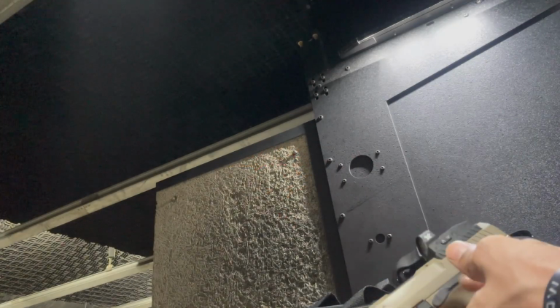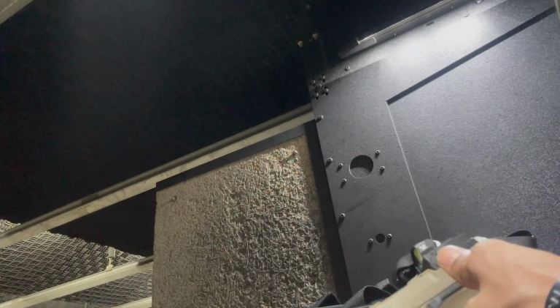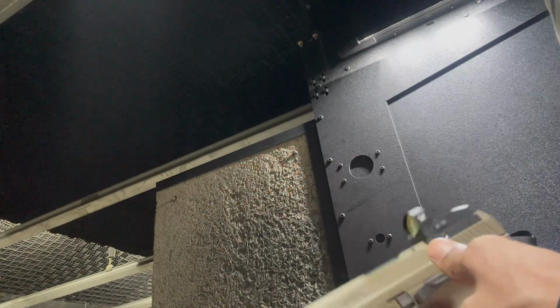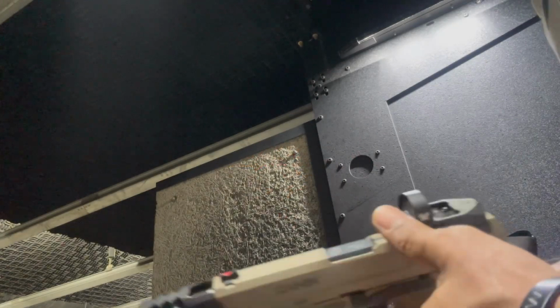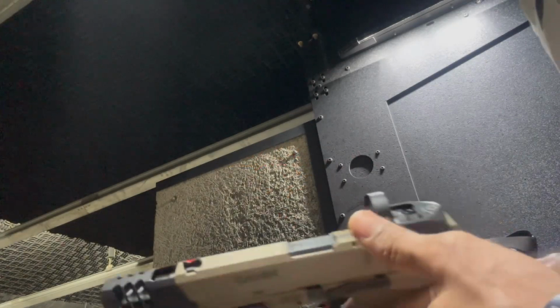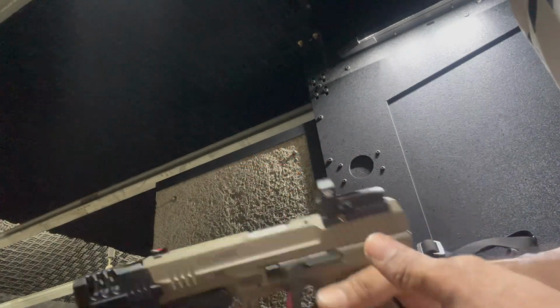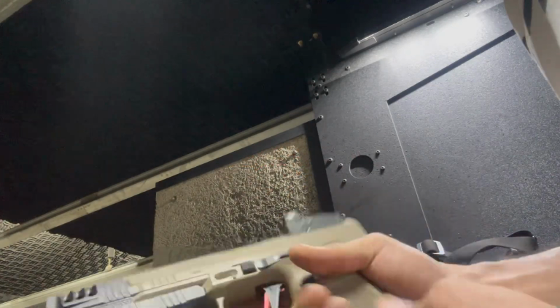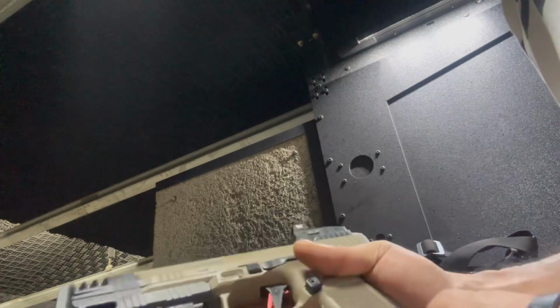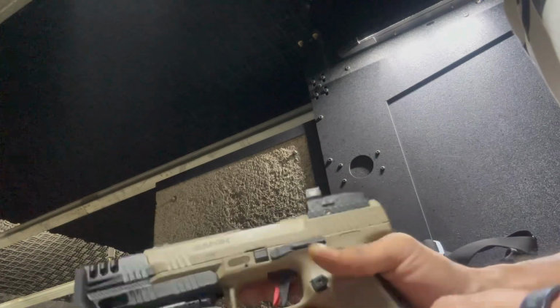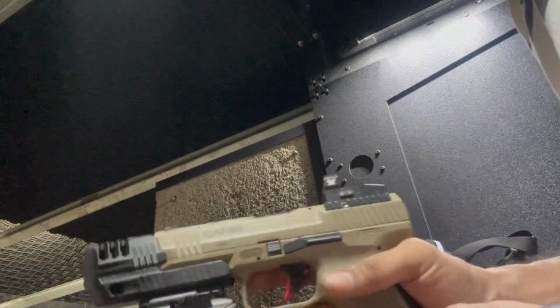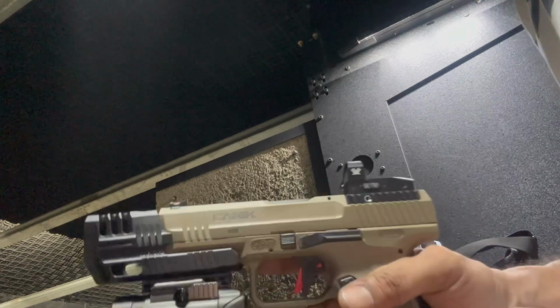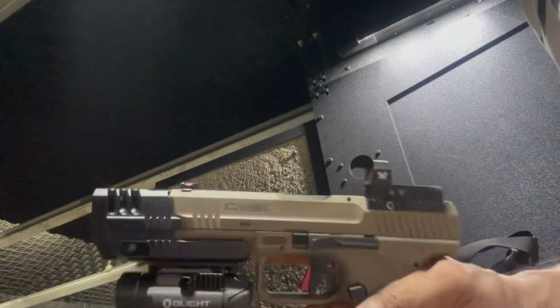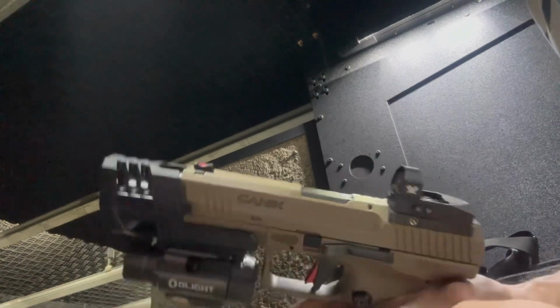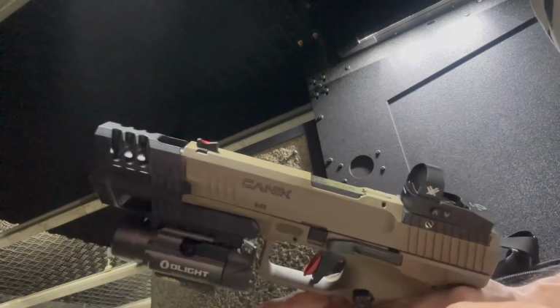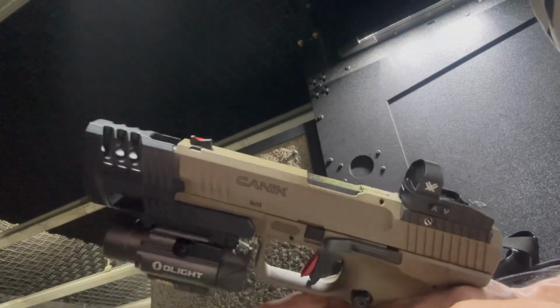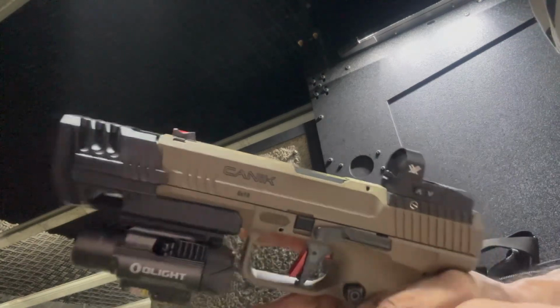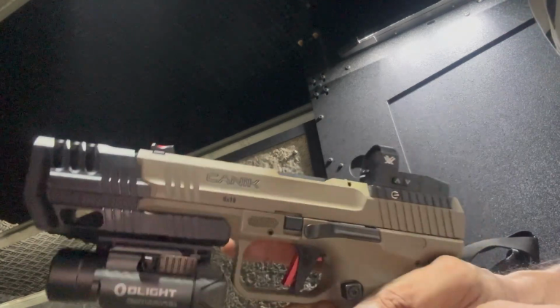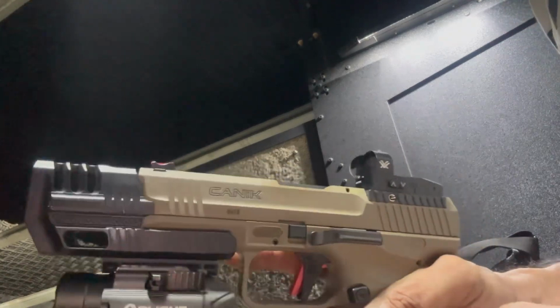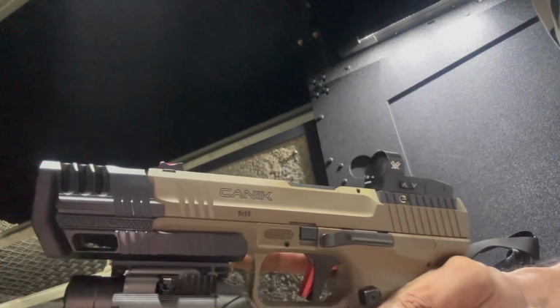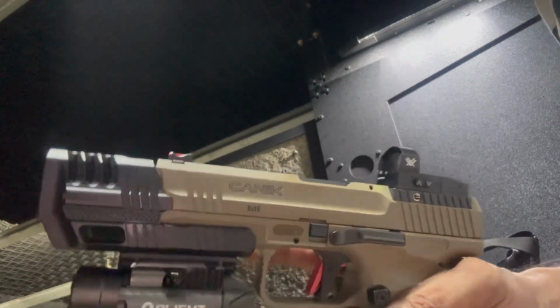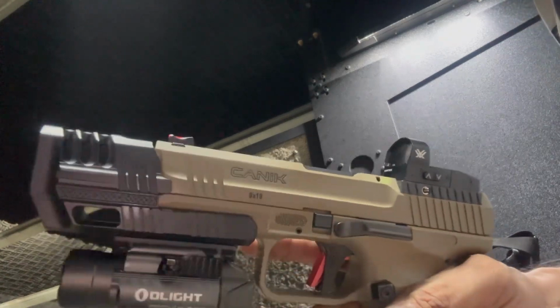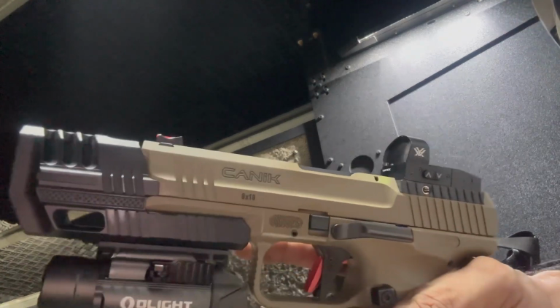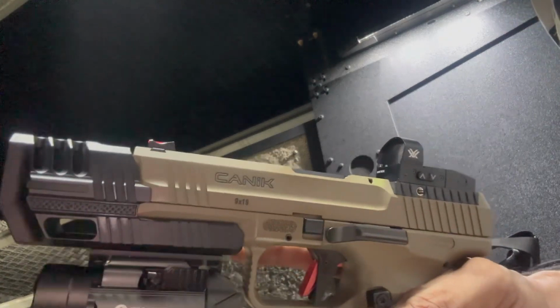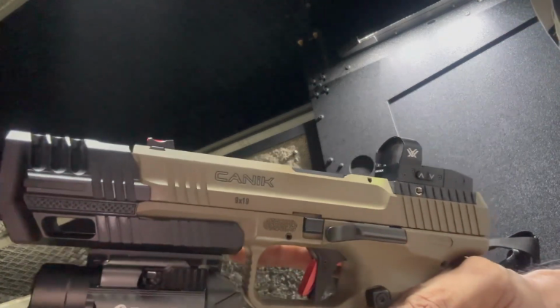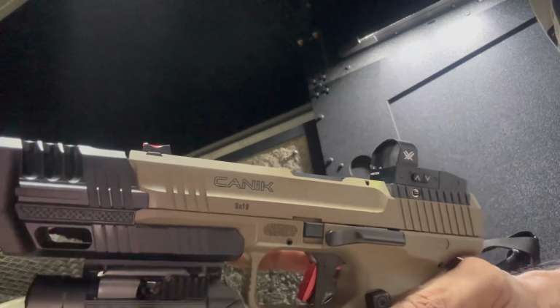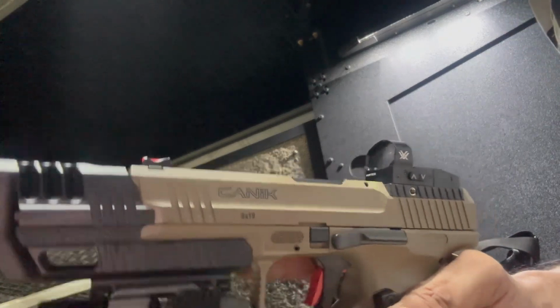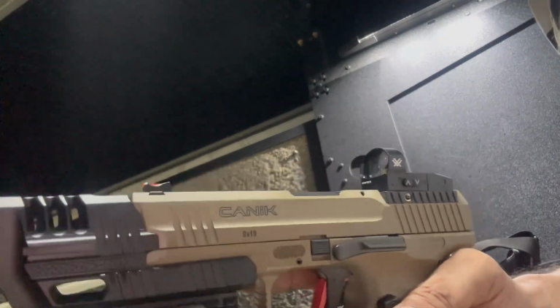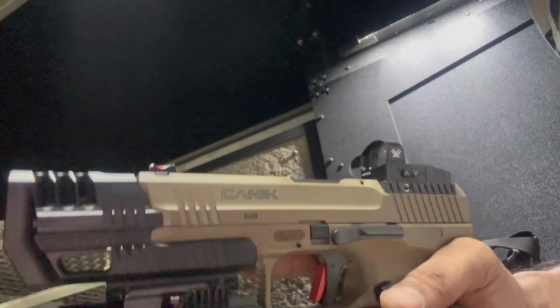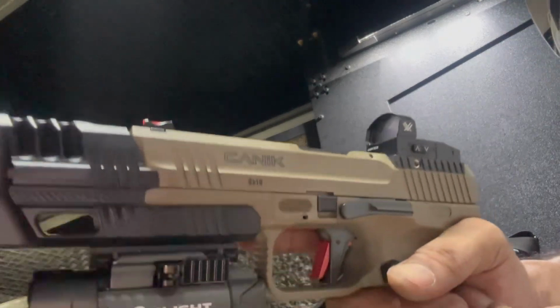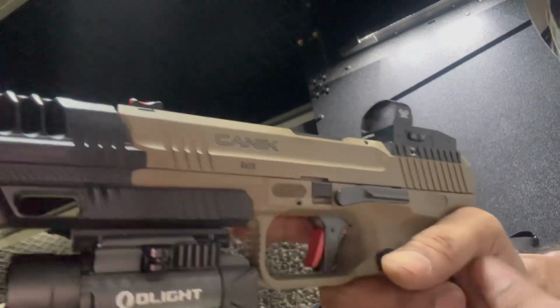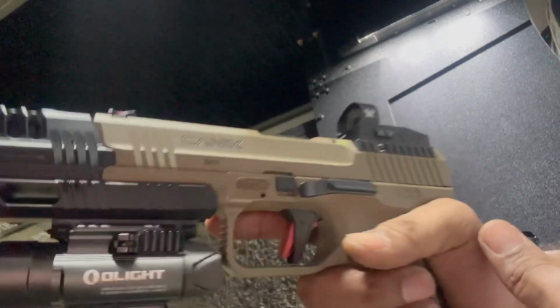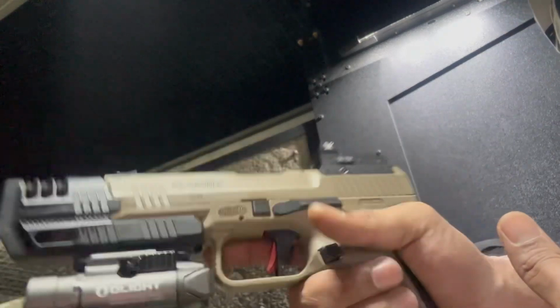Alright, let's go ahead and check out this .45 blast compensator on me.